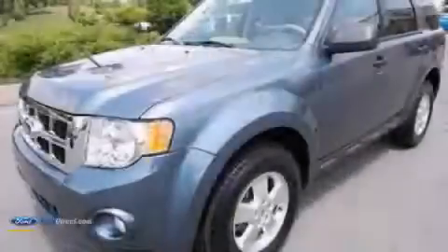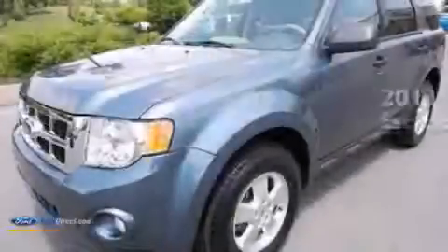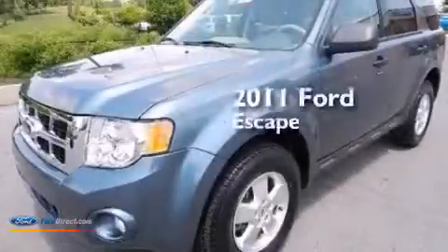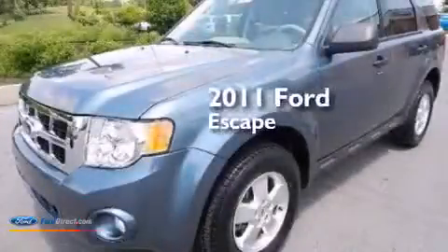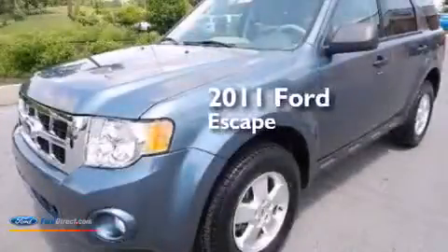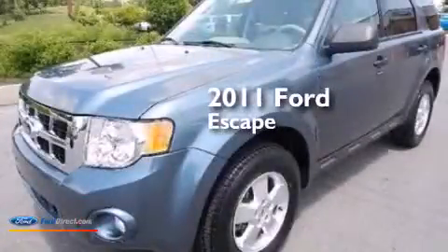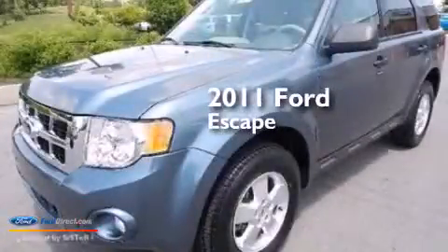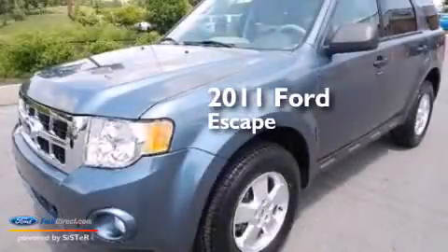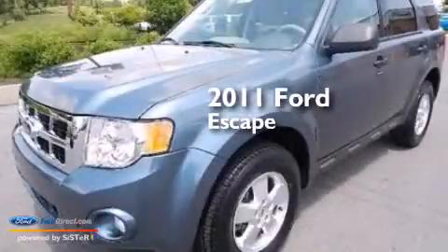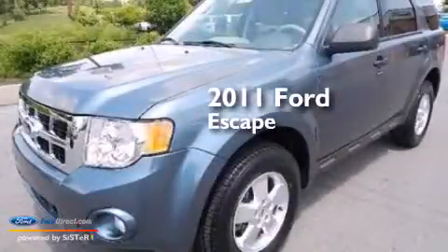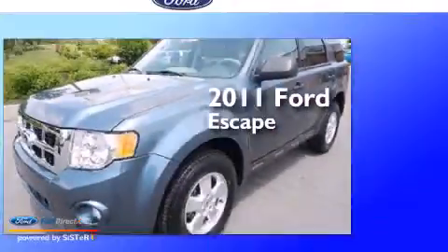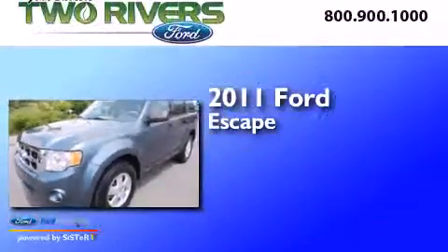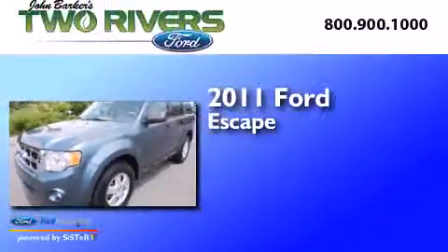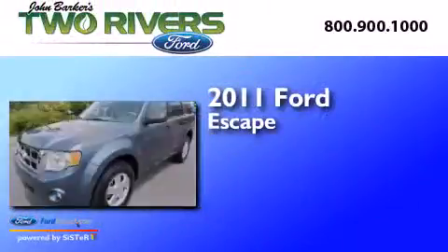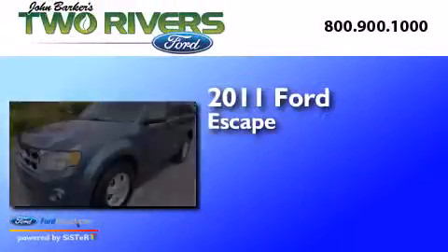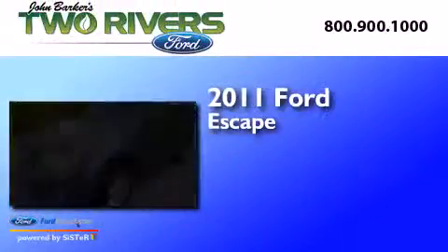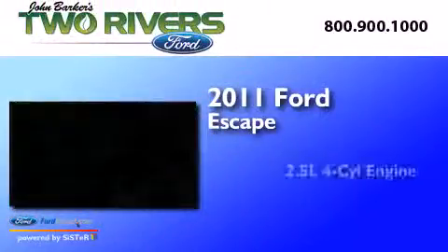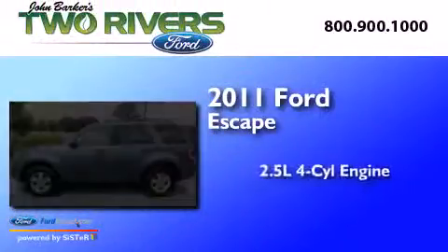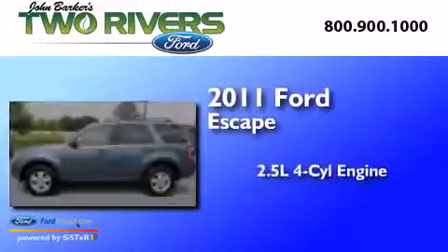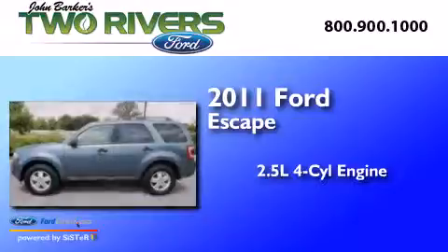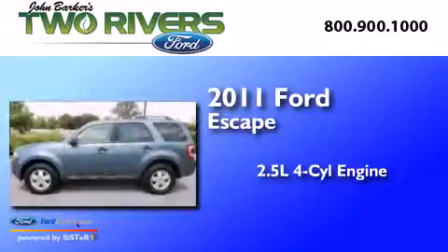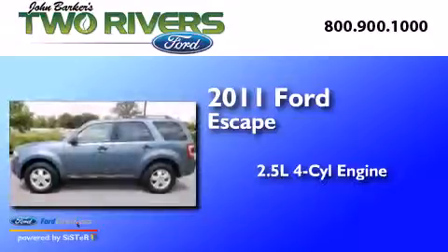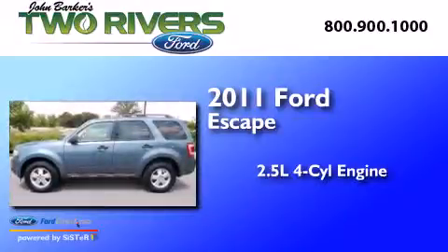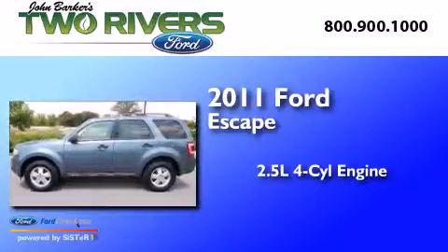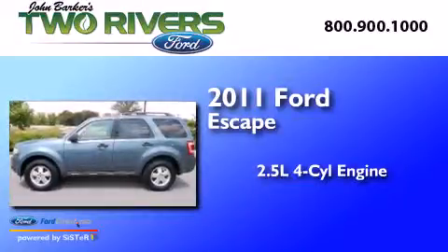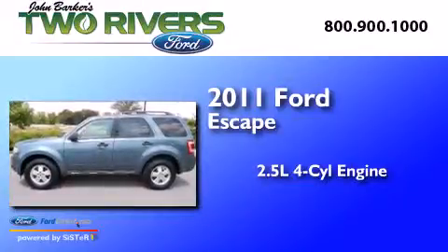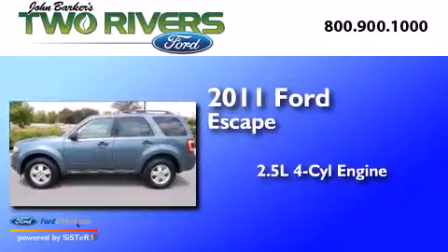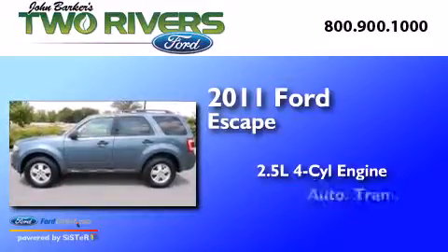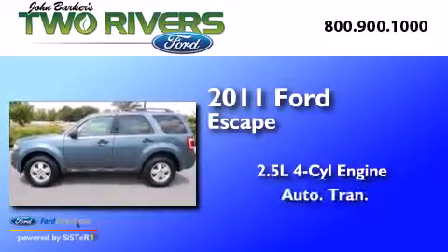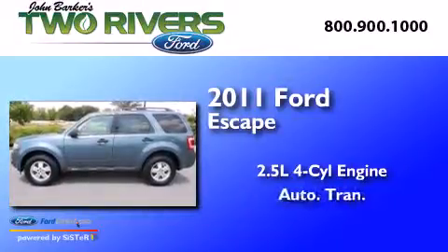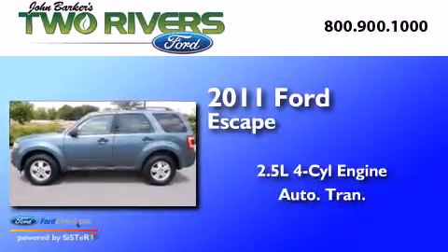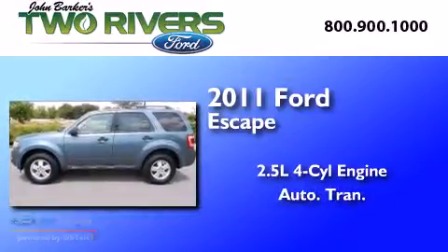This is a 2011 Ford Escape. It has a 2.5-liter four-cylinder engine and an automatic transmission.